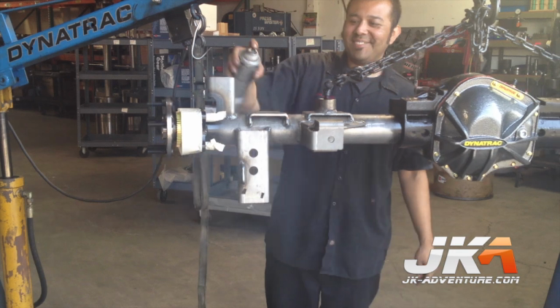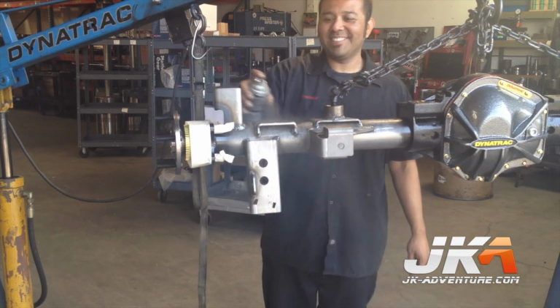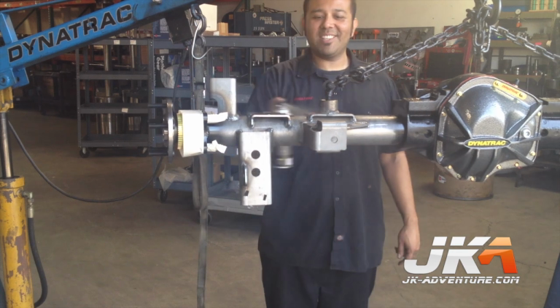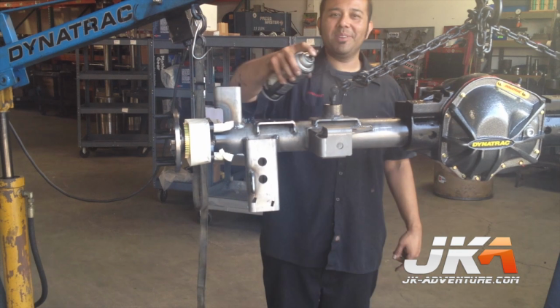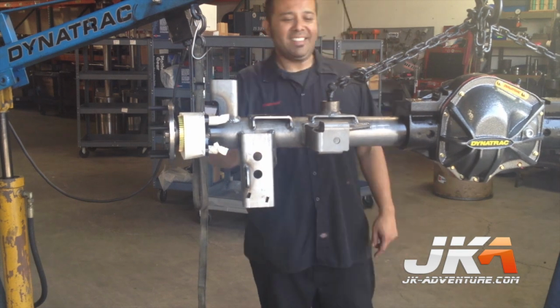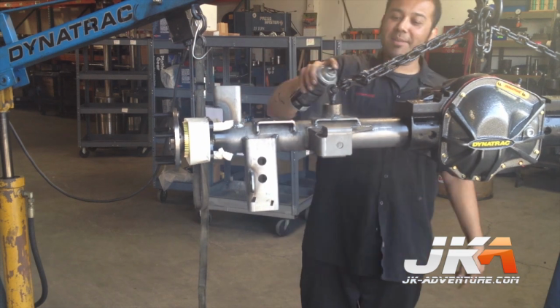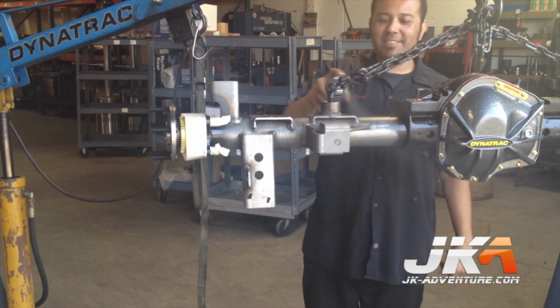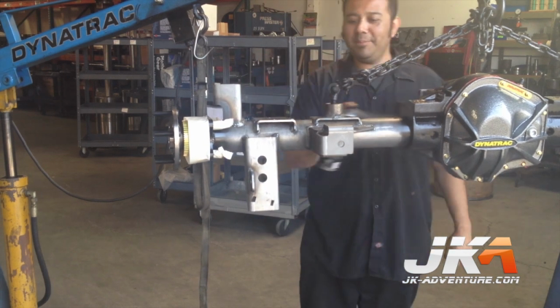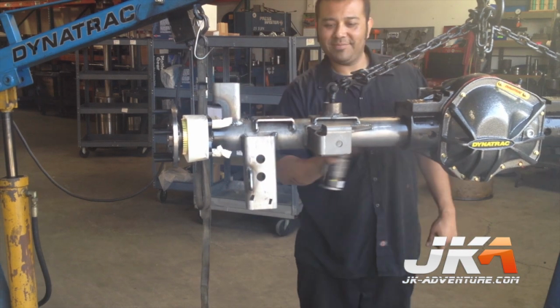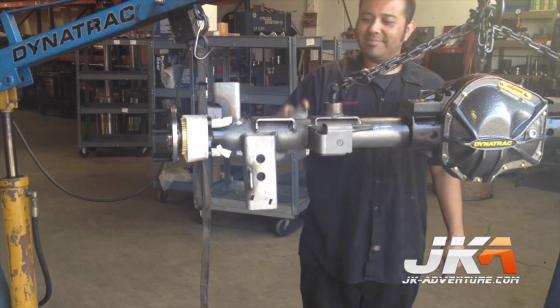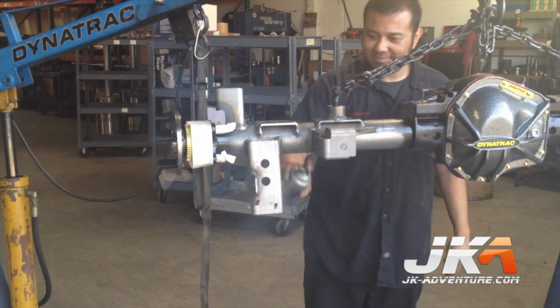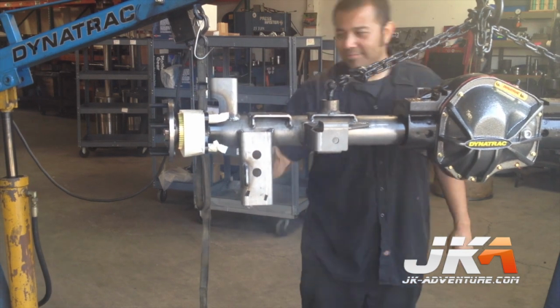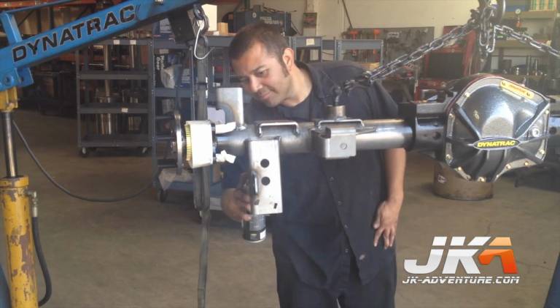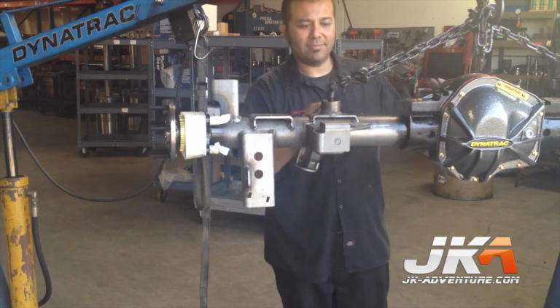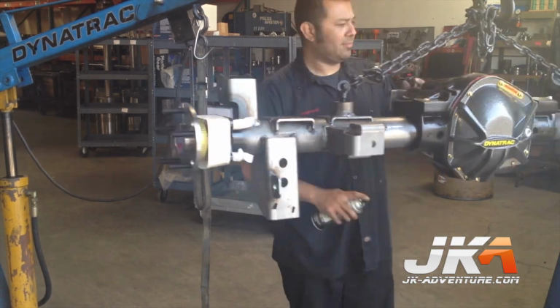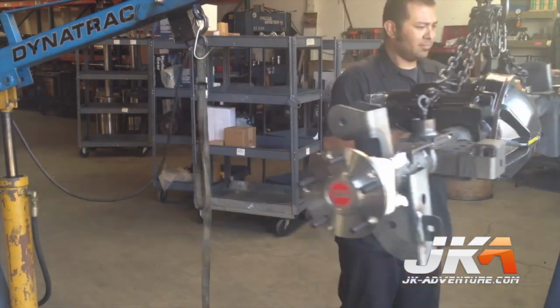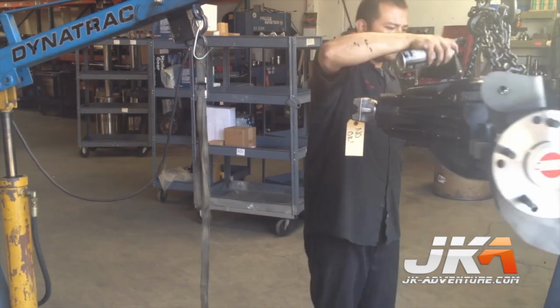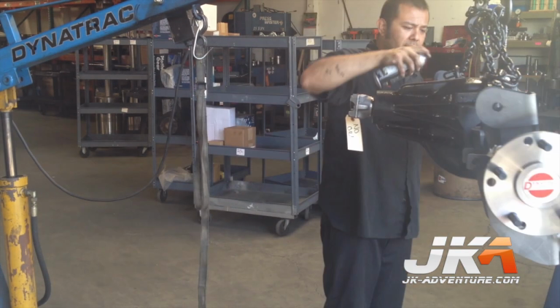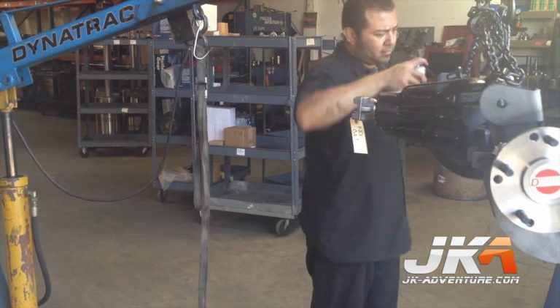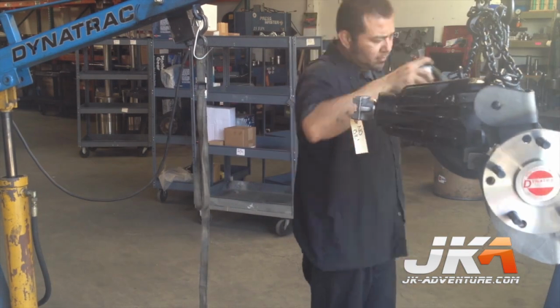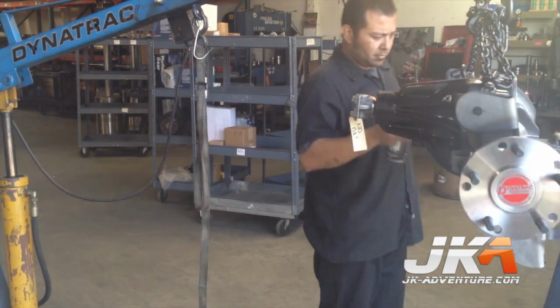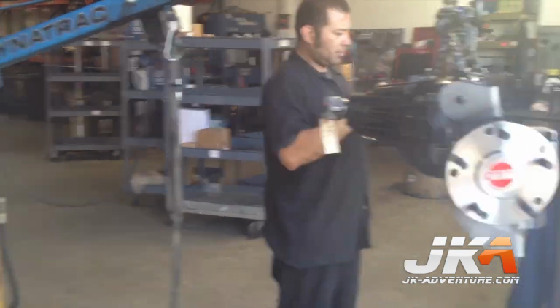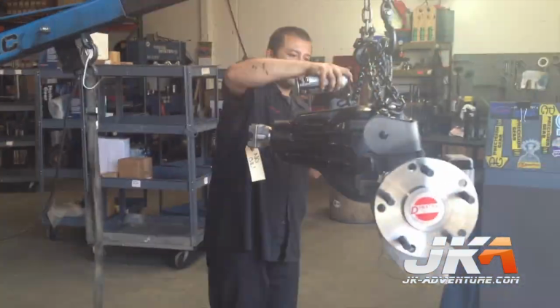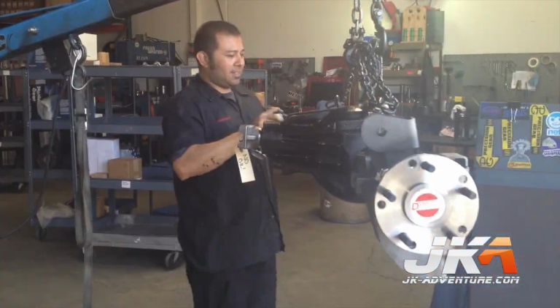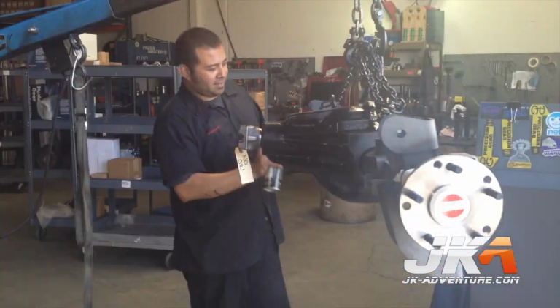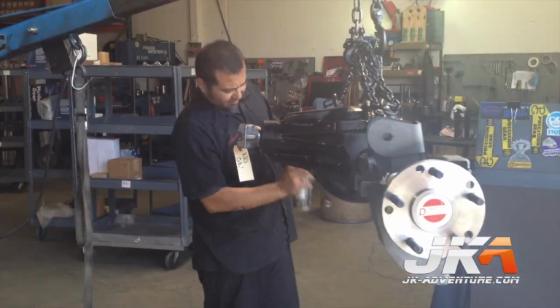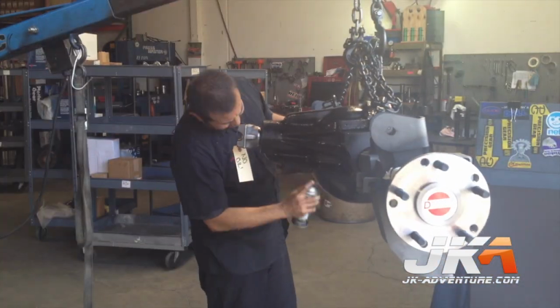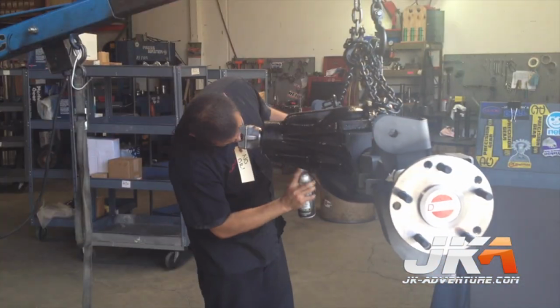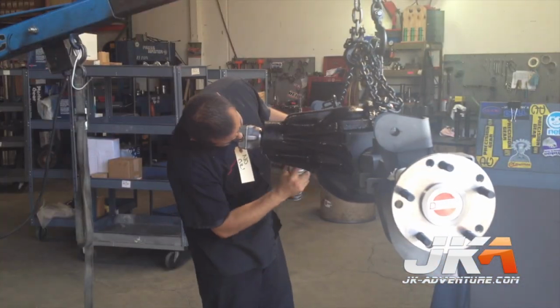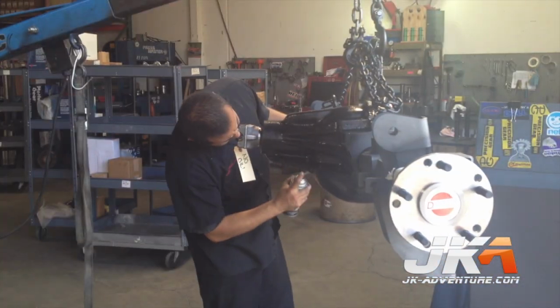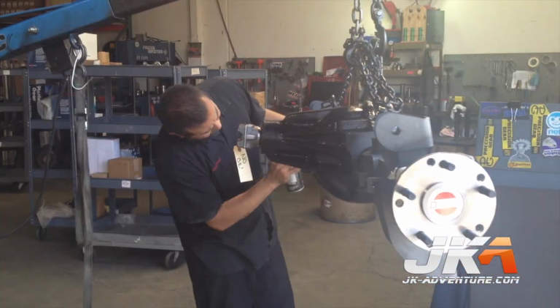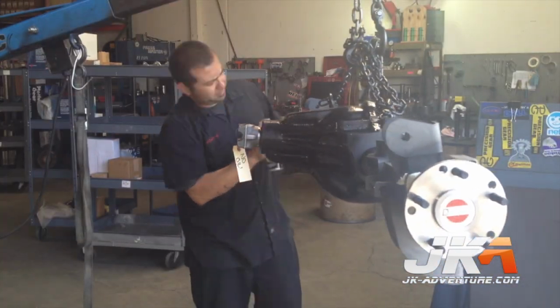Not done yet — everything gets a good coat of paint and then it is ready to load up and take home.